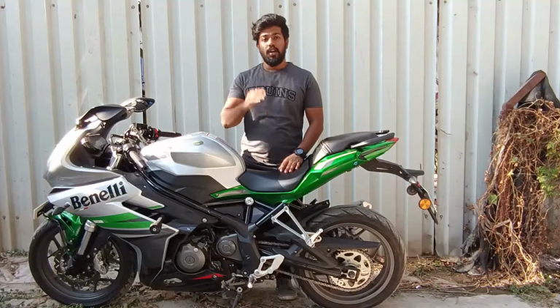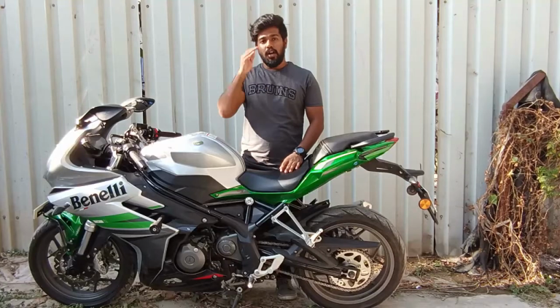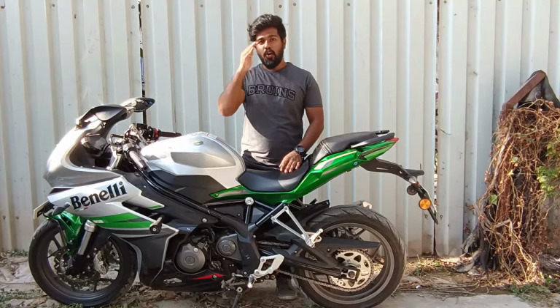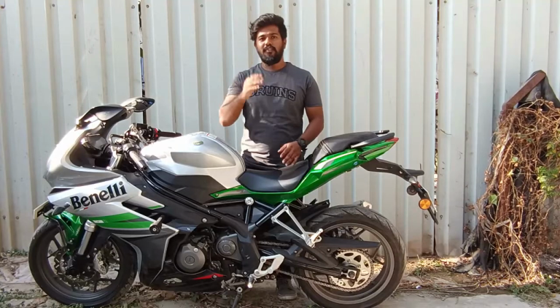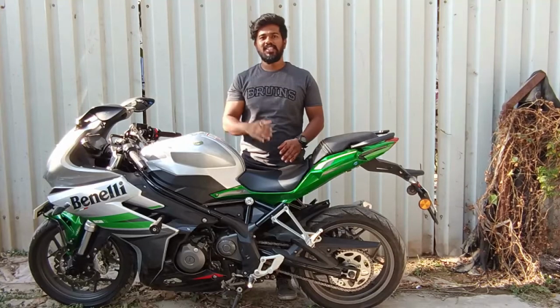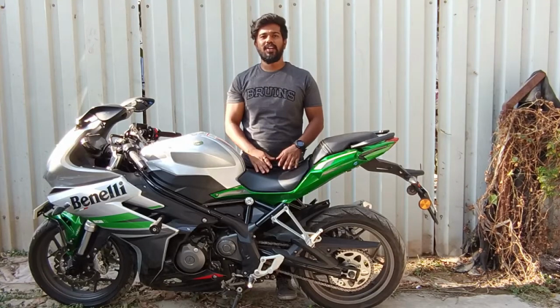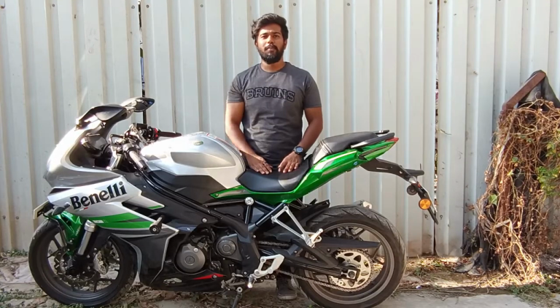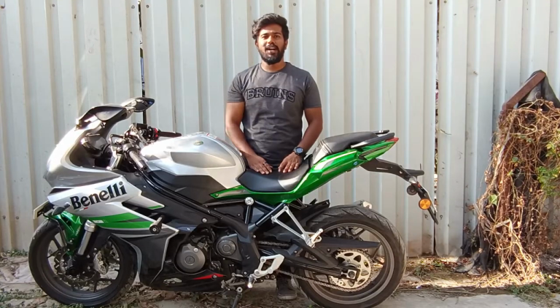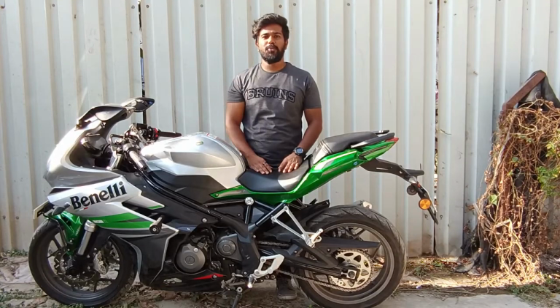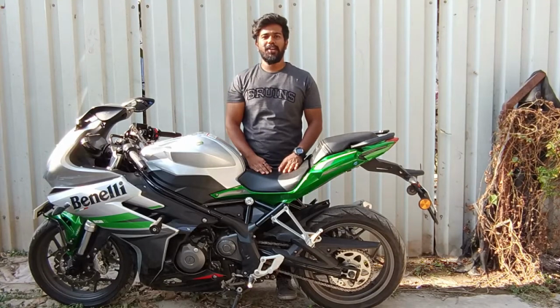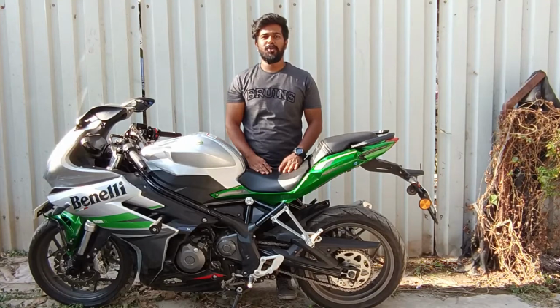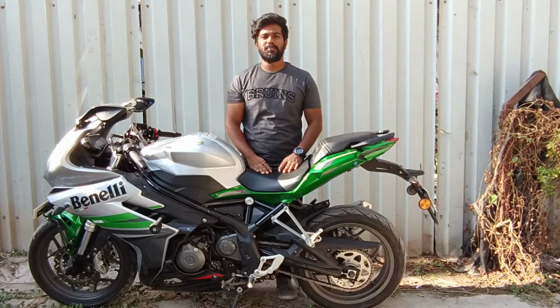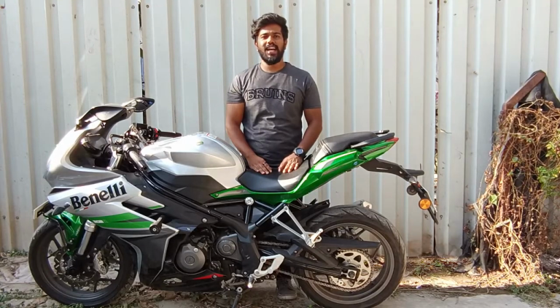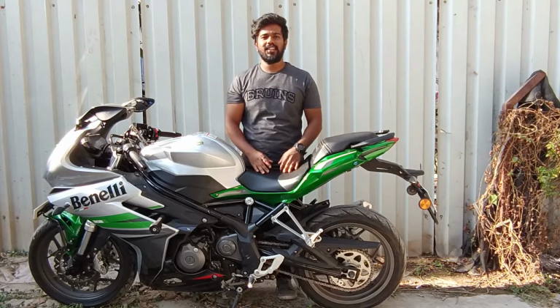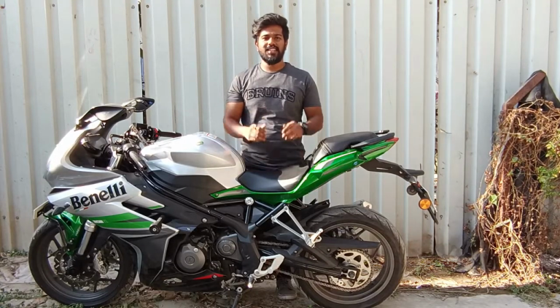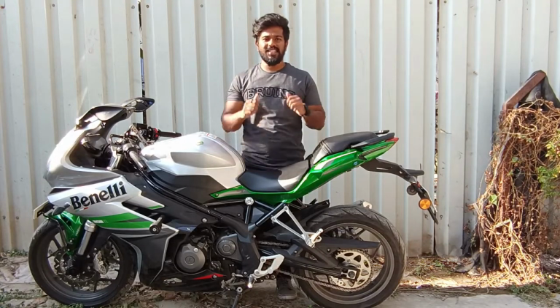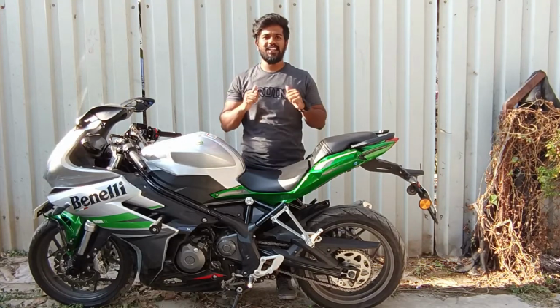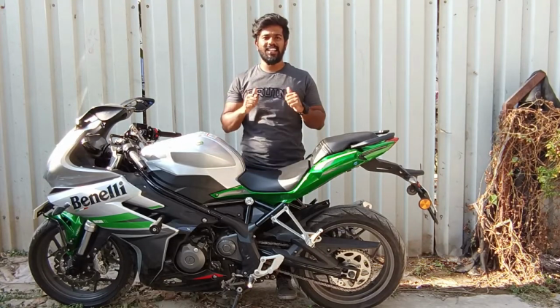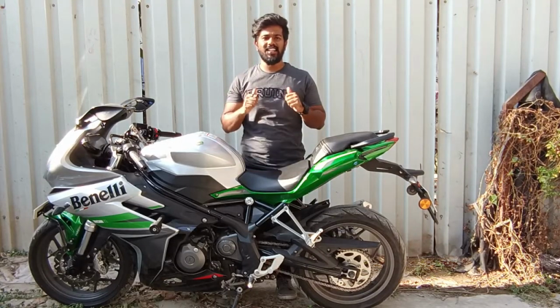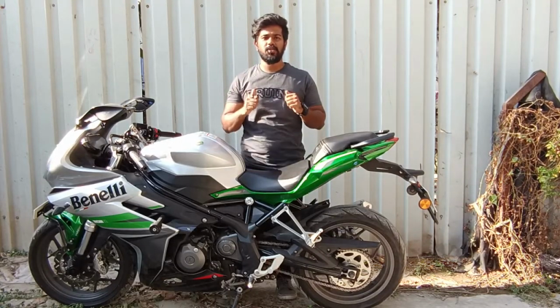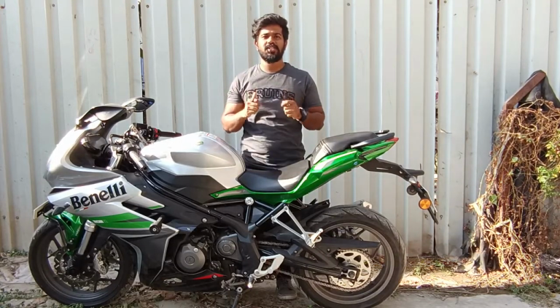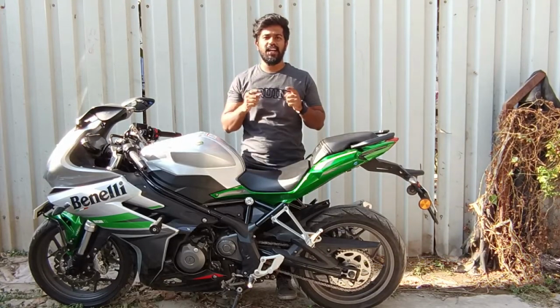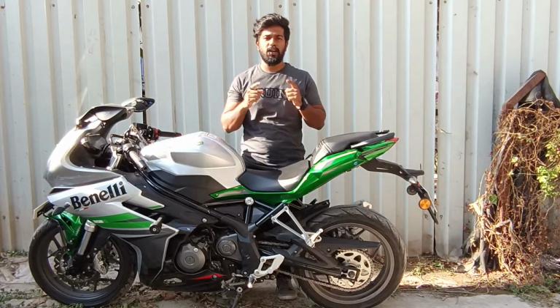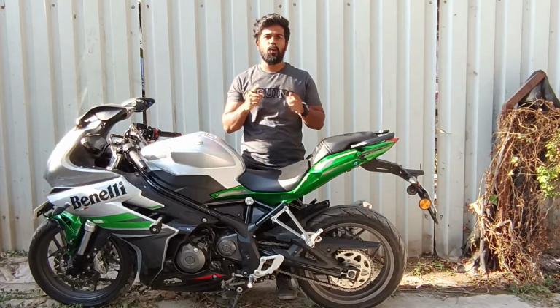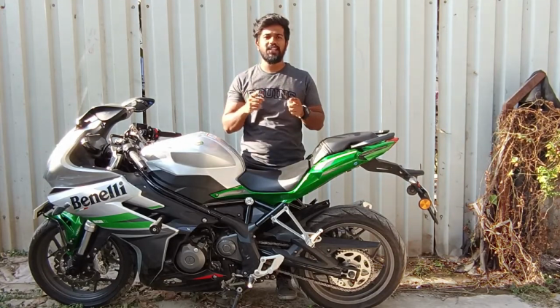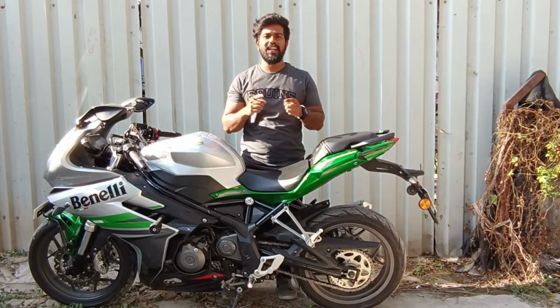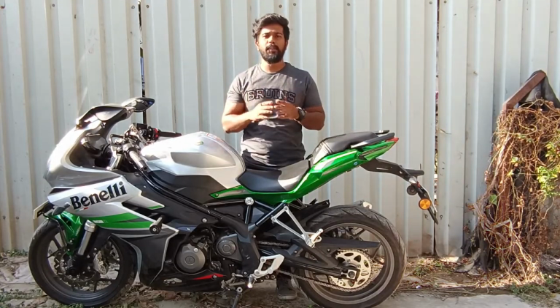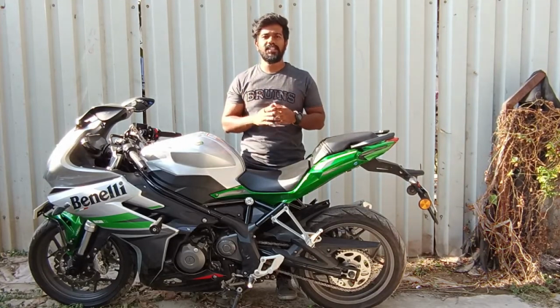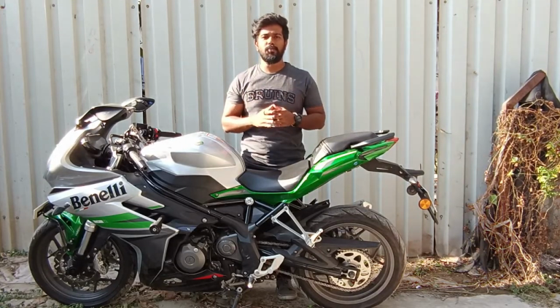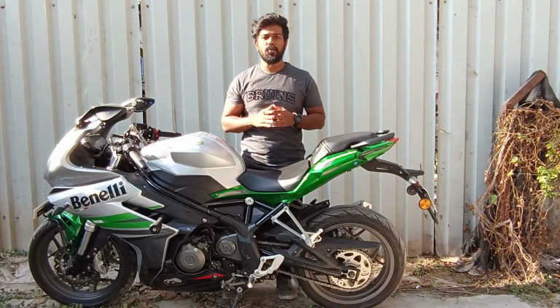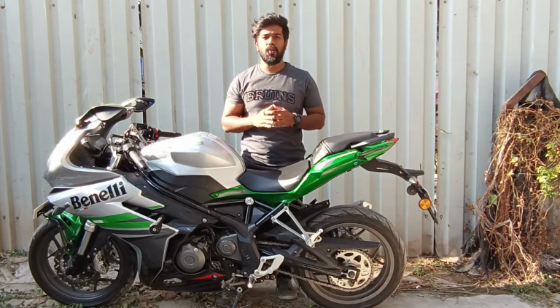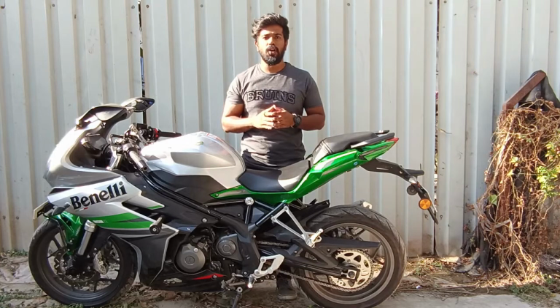Hello friends, welcome back to my YouTube channel. This is Adik Yesurji and you are watching APC Motor Vlog.